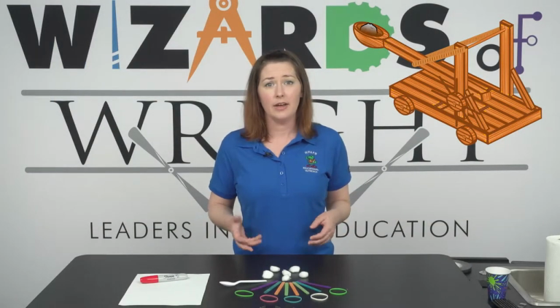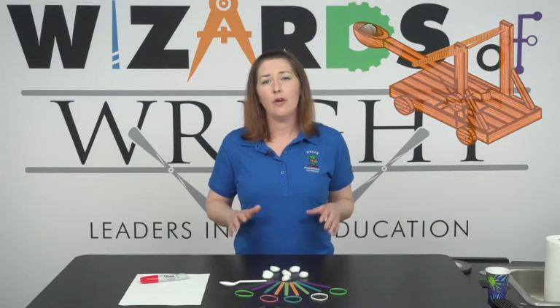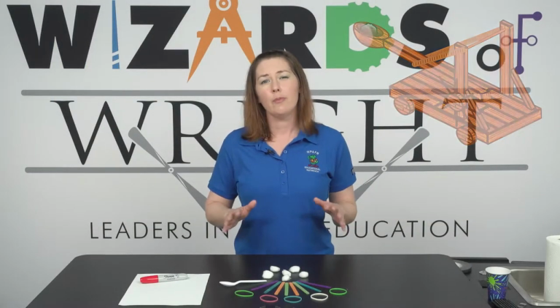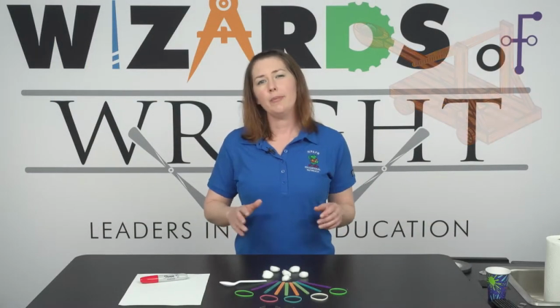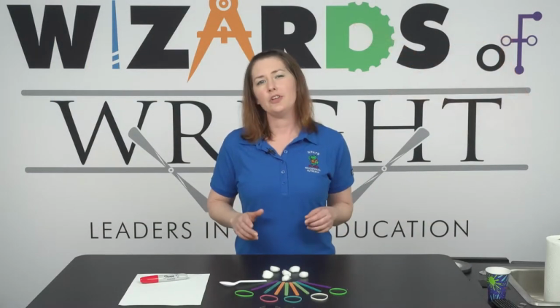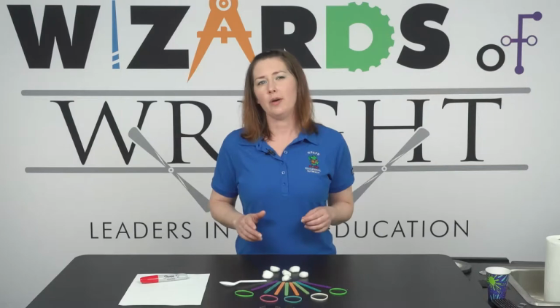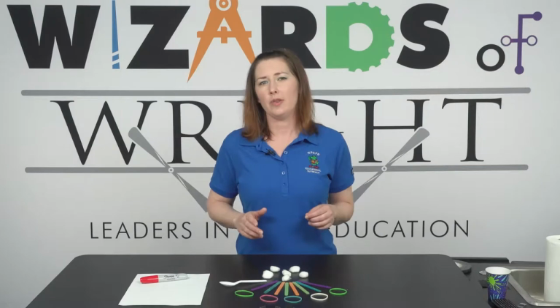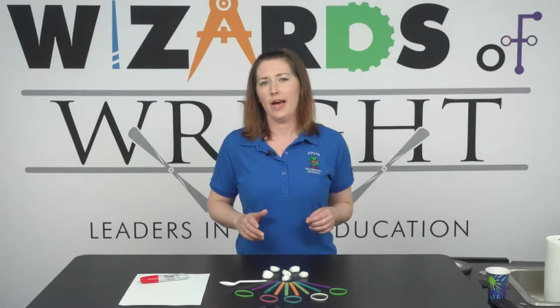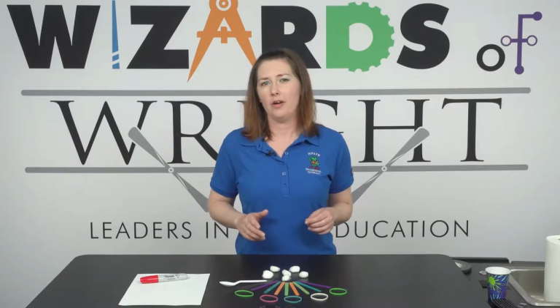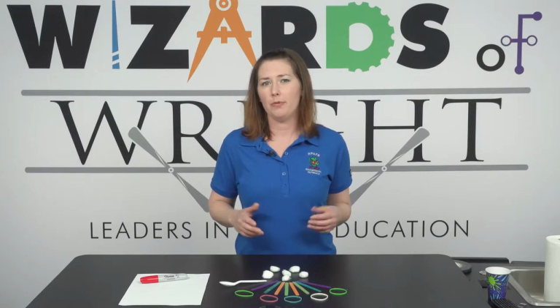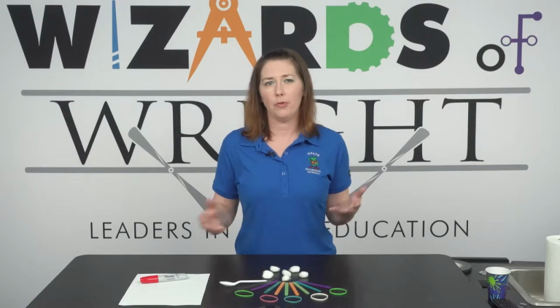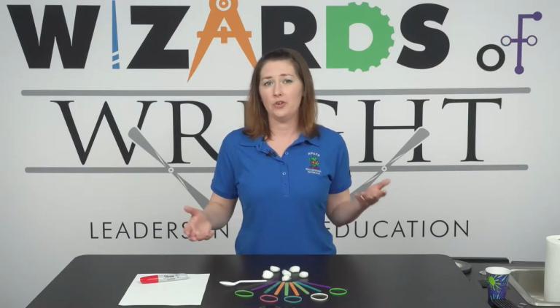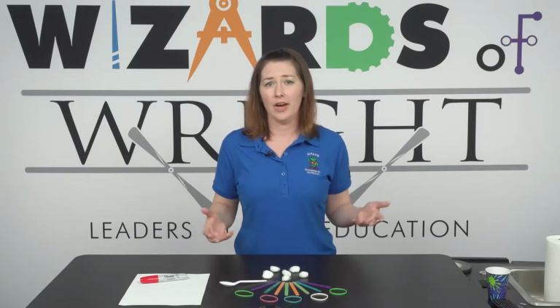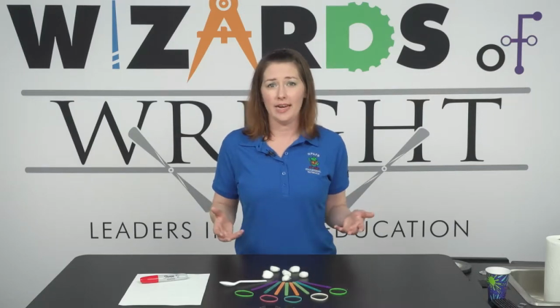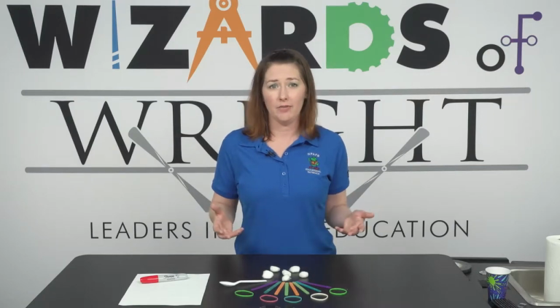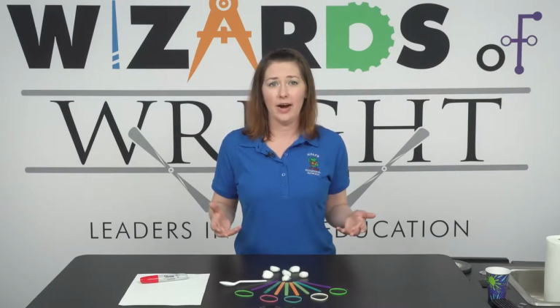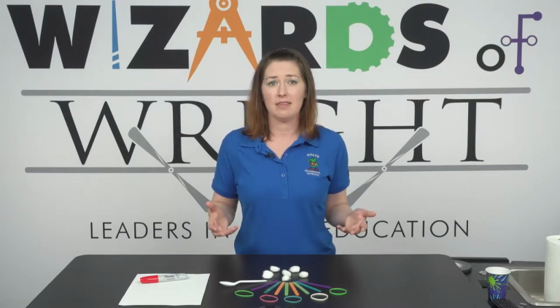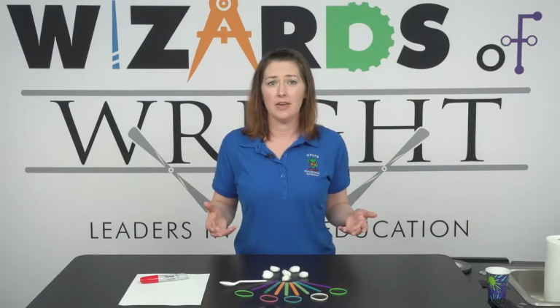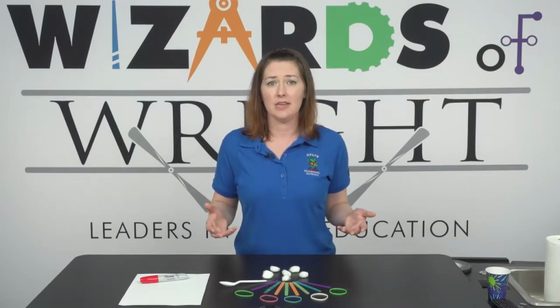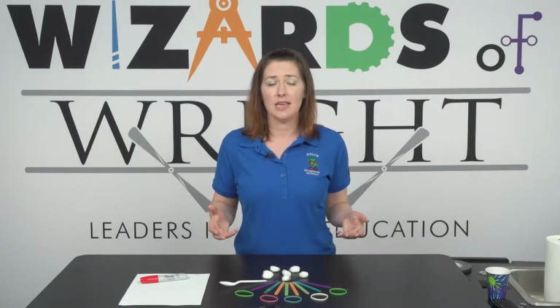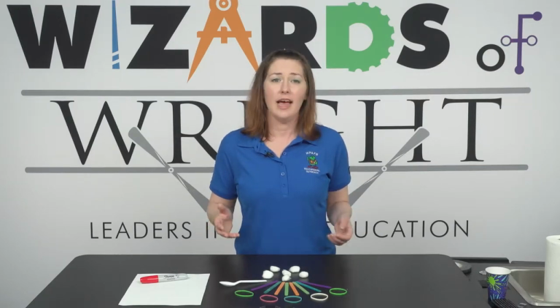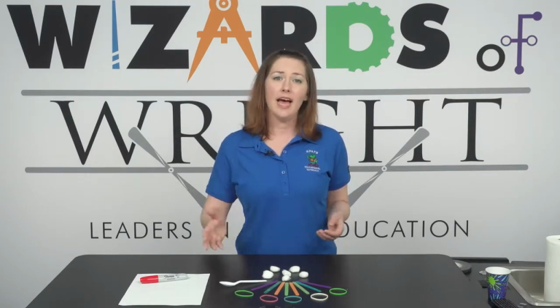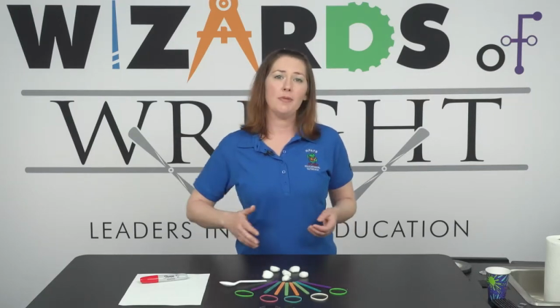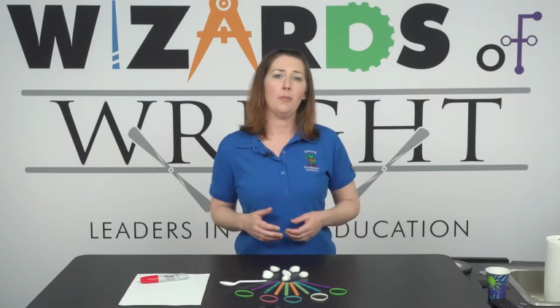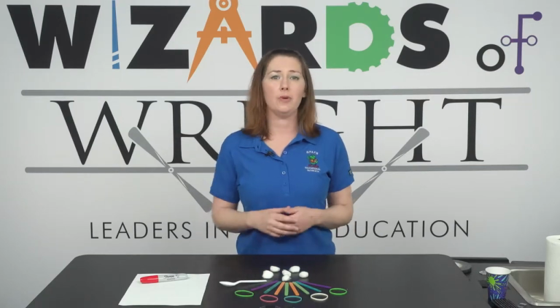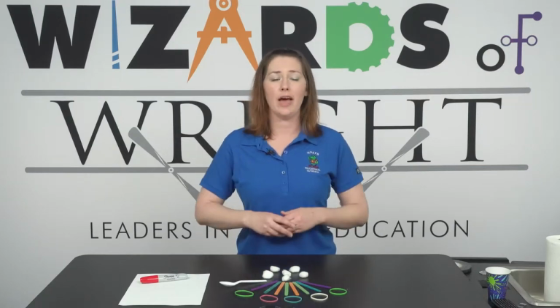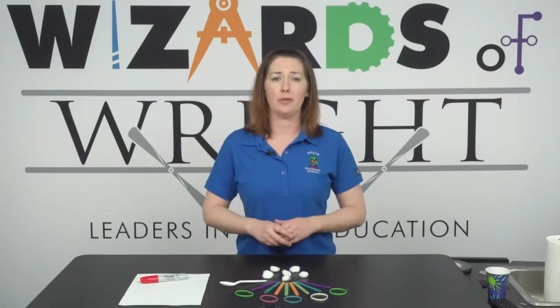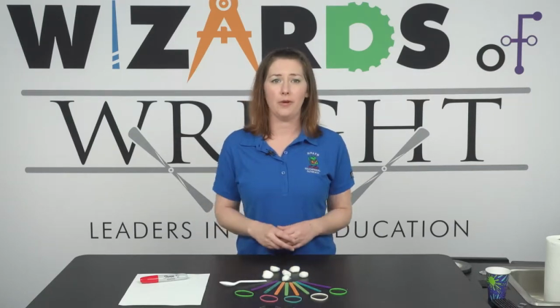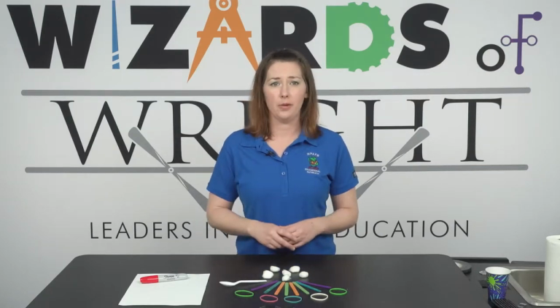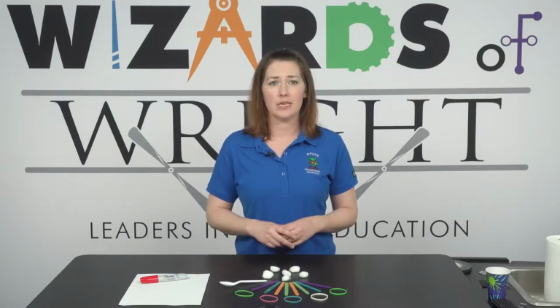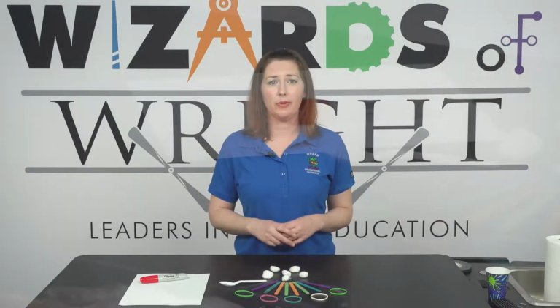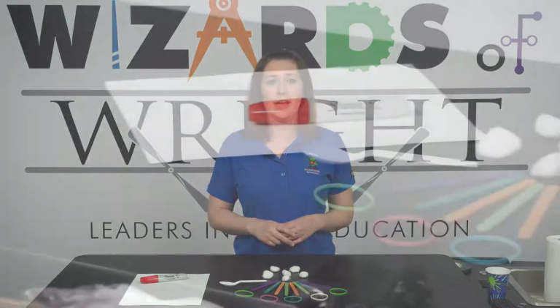Remember to check with an adult before you try any of our activities. Have them help you gather the following supplies.